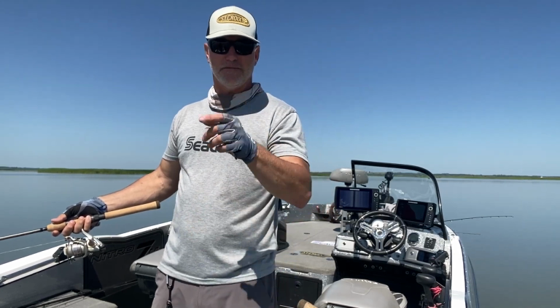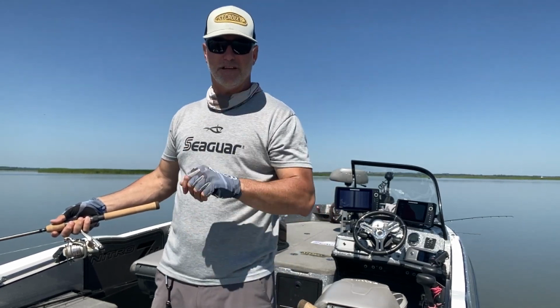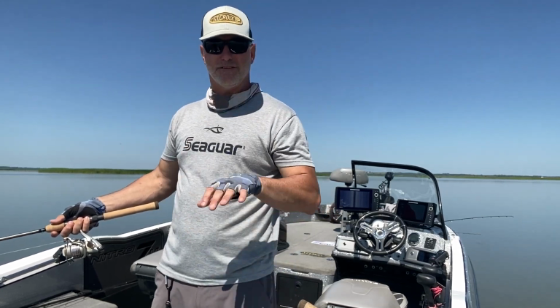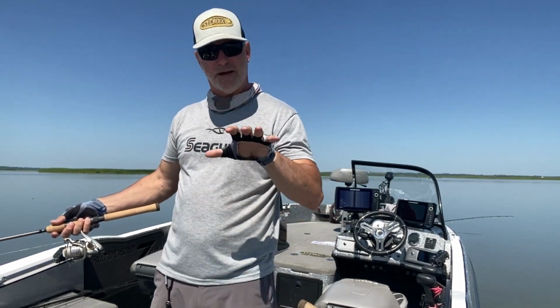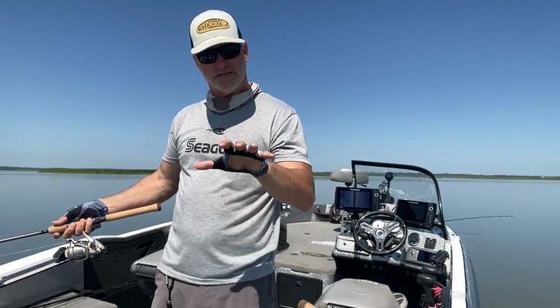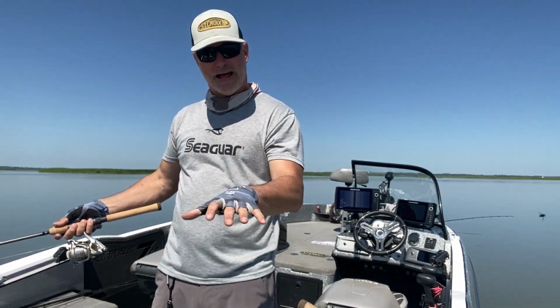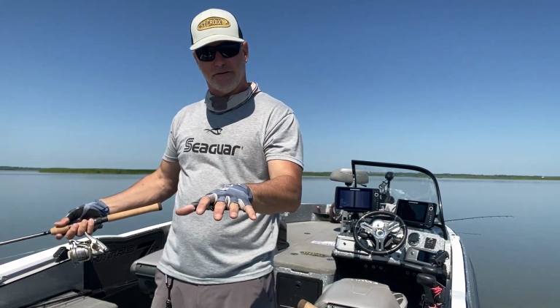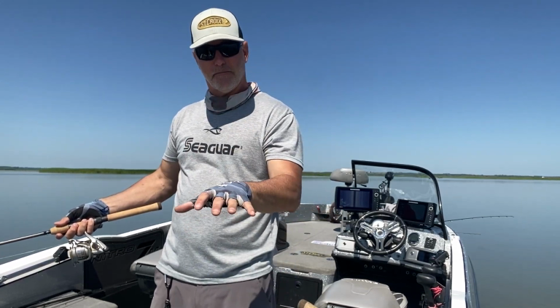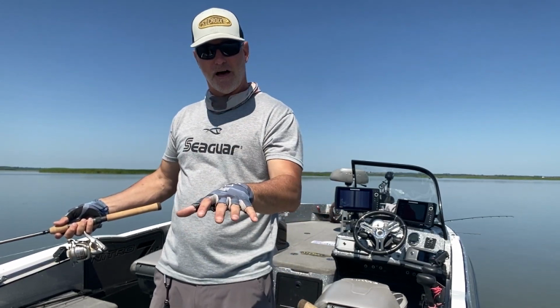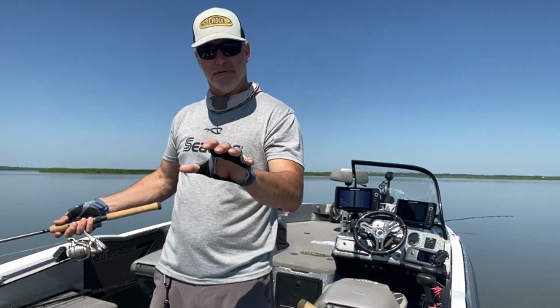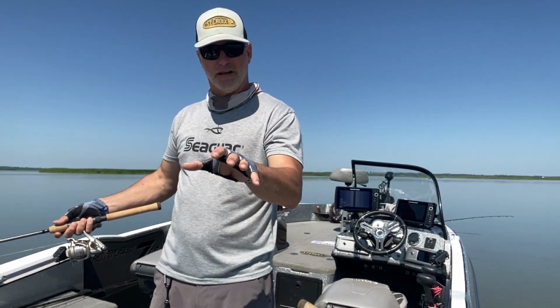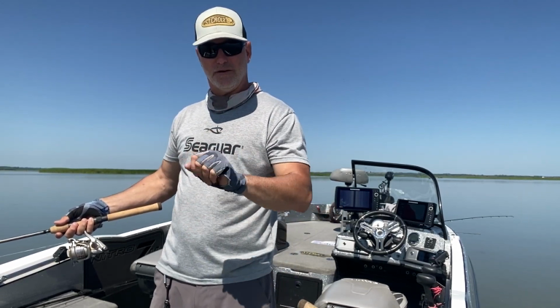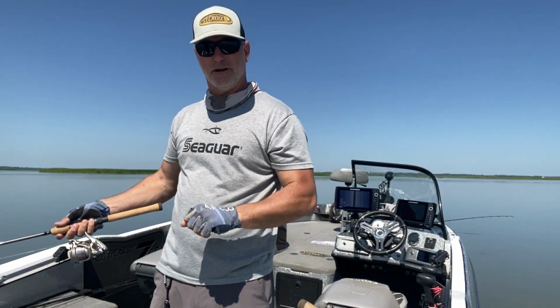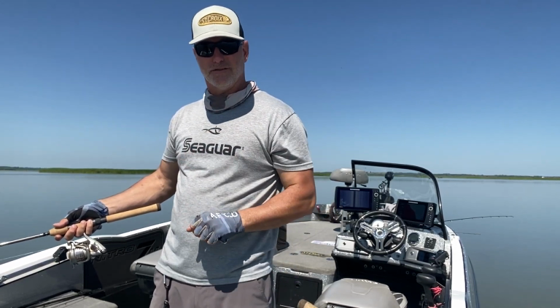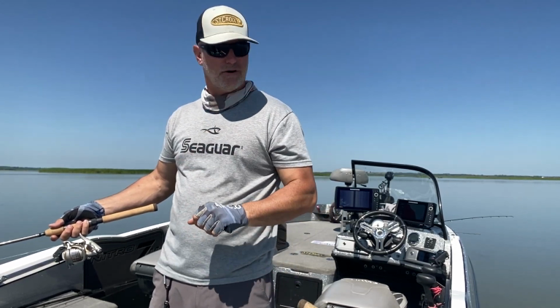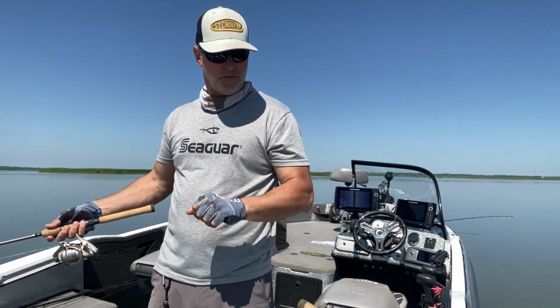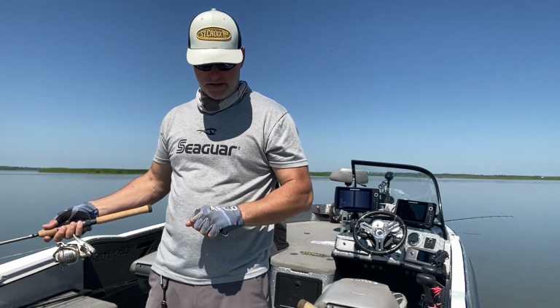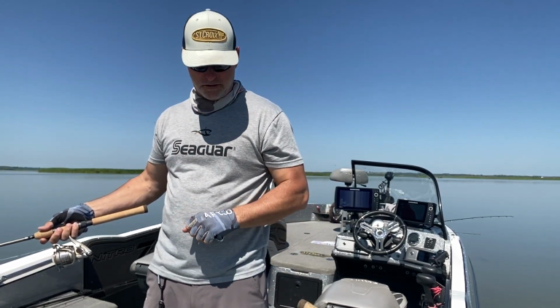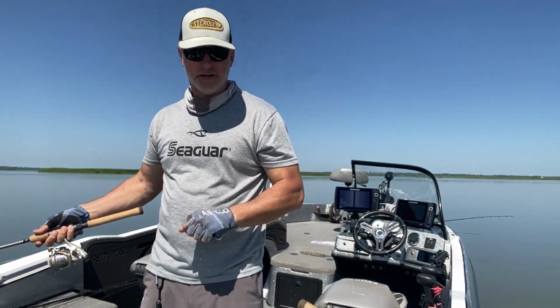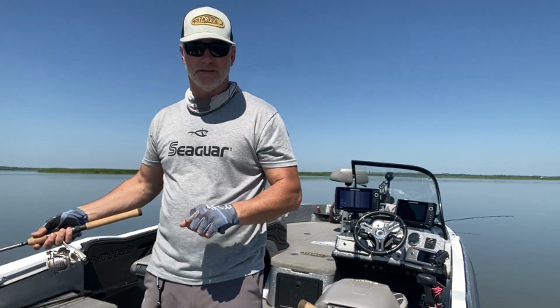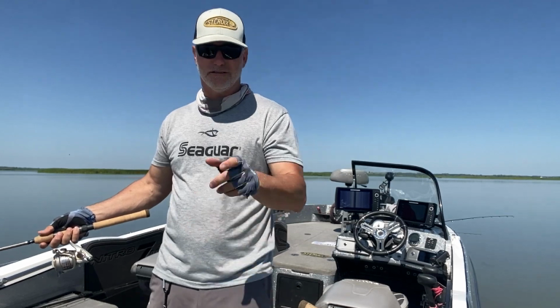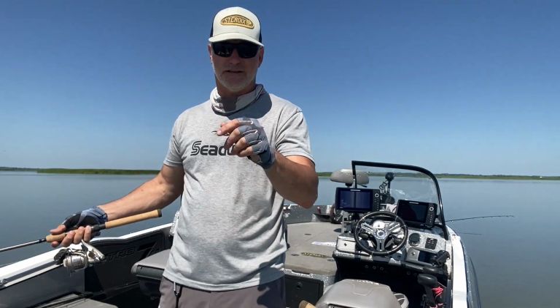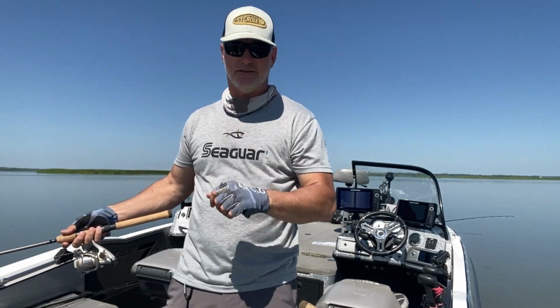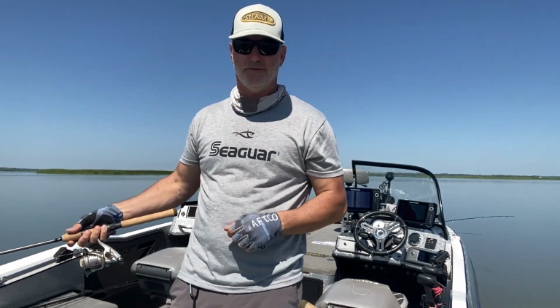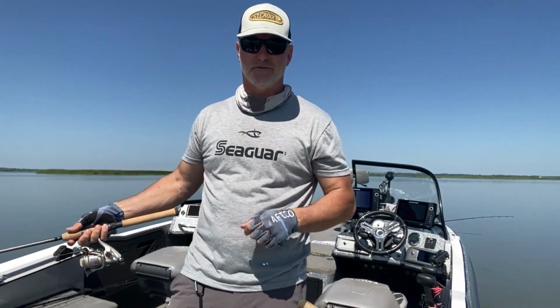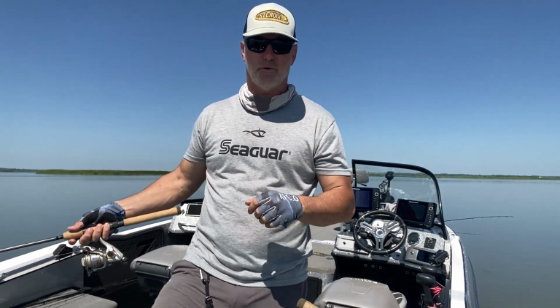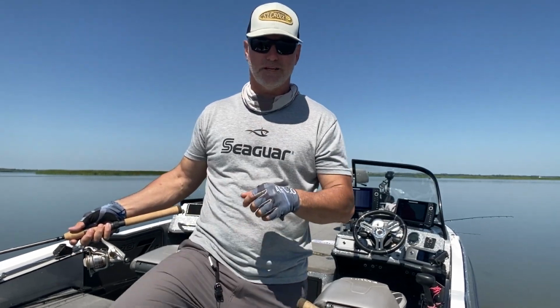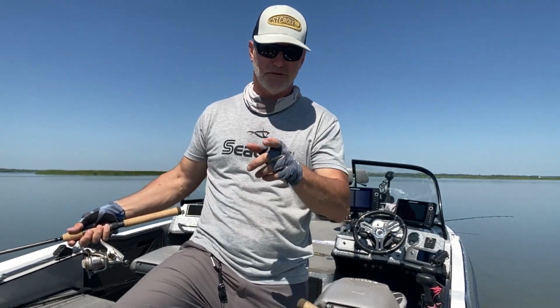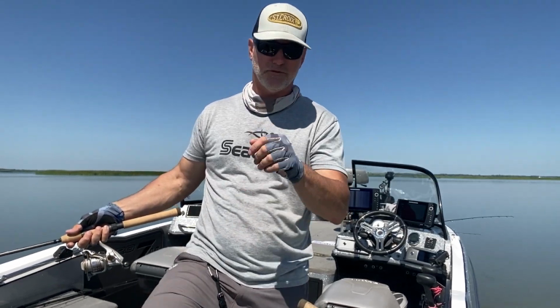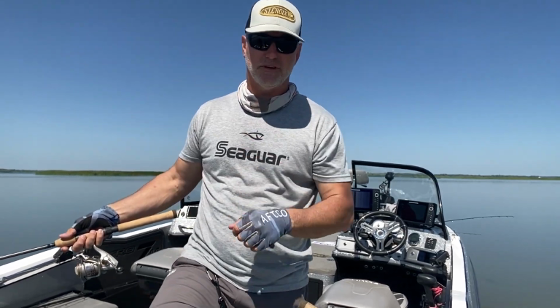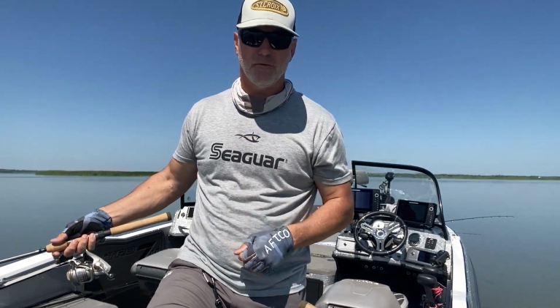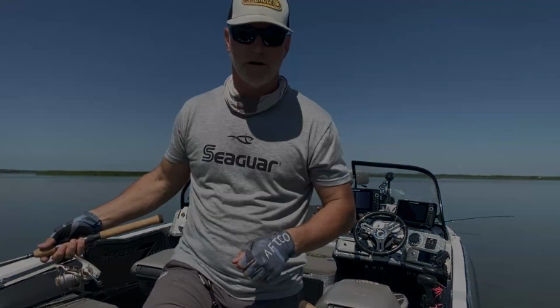So there's a quick summertime tip: get those baits down to the bottom, and Lindy rigging is a great way to do it. Stay tuned for more tips and we'll see you on the water.